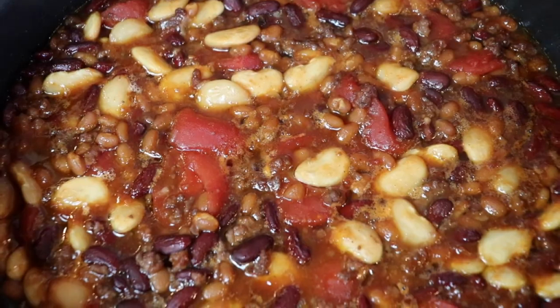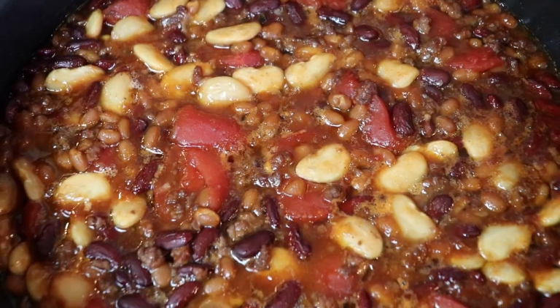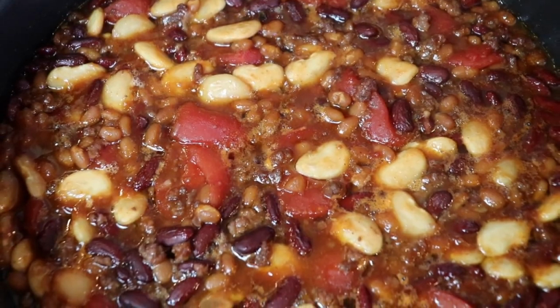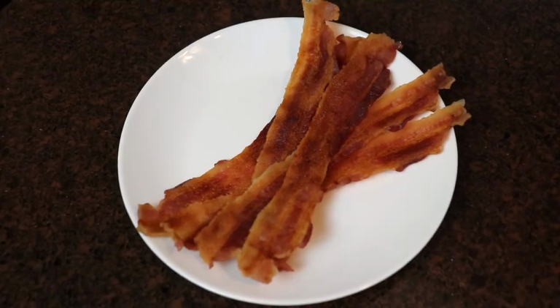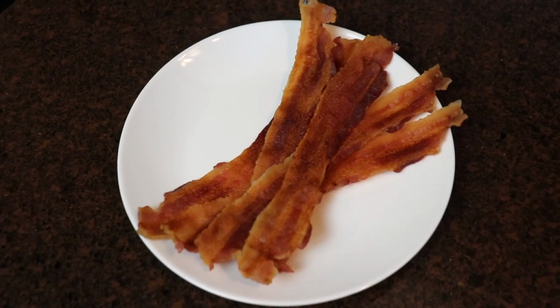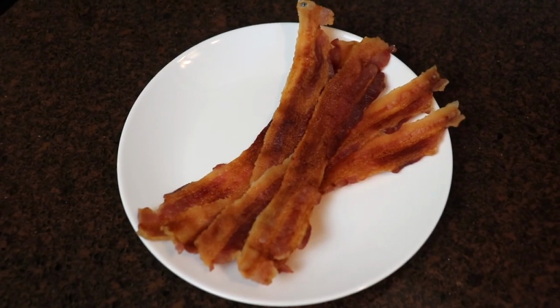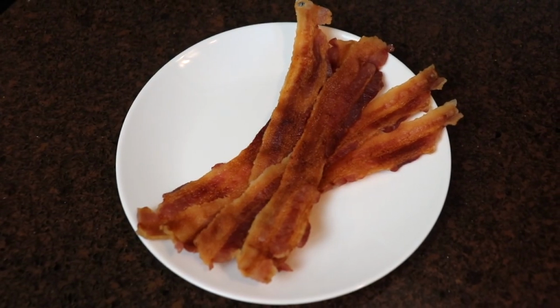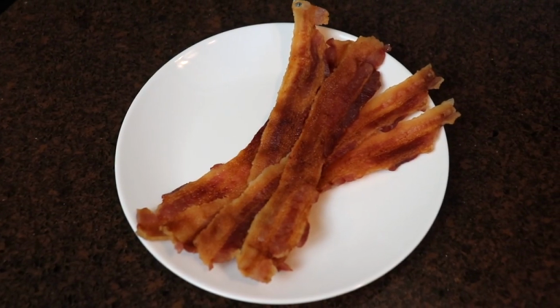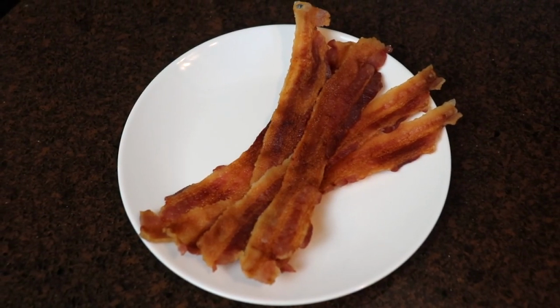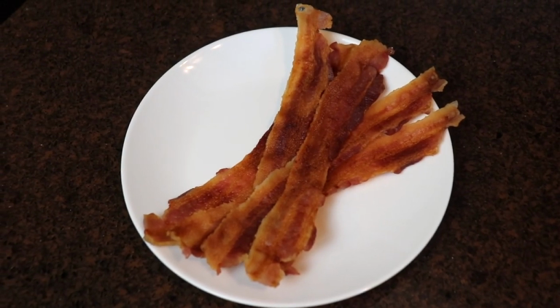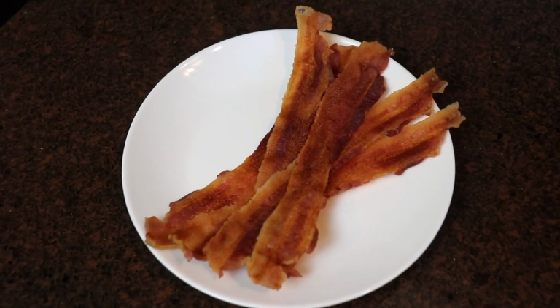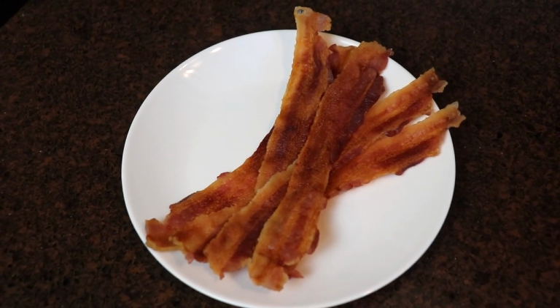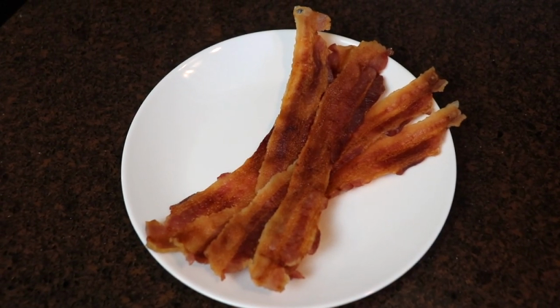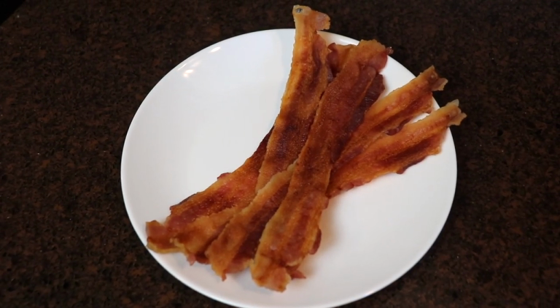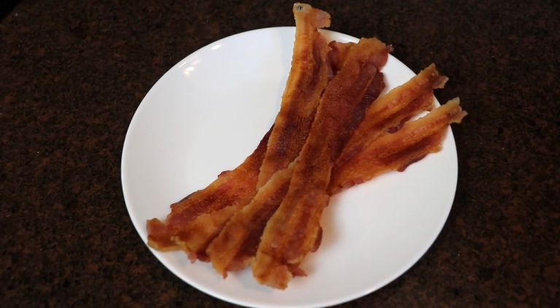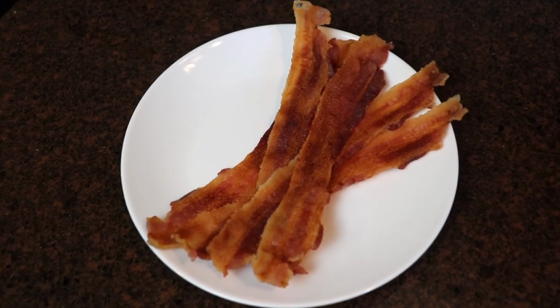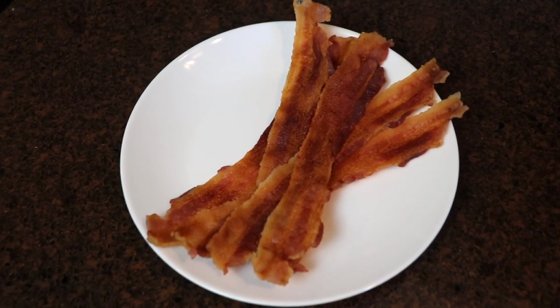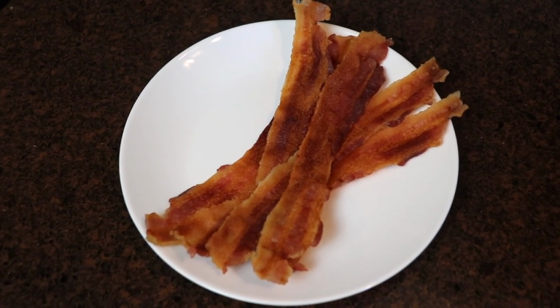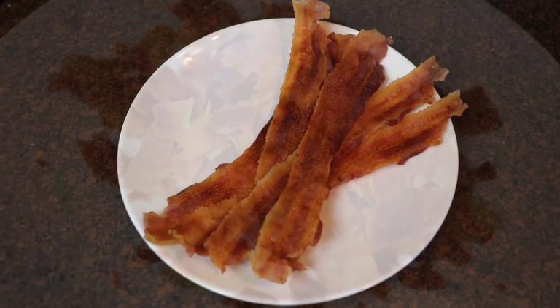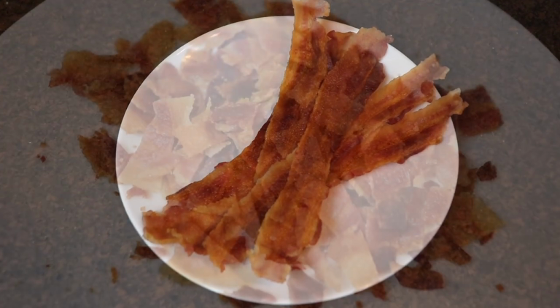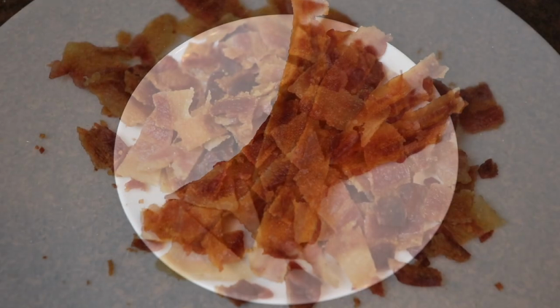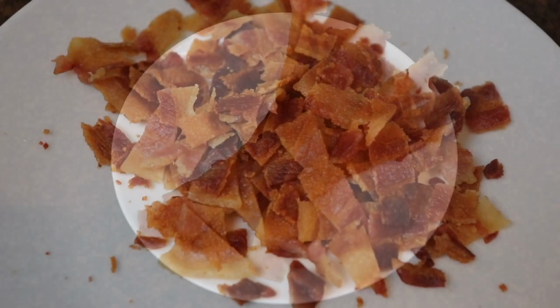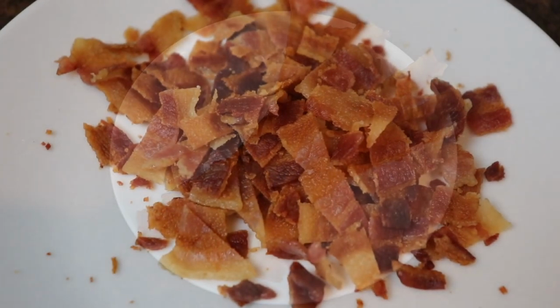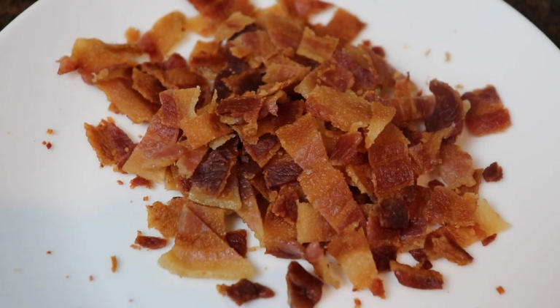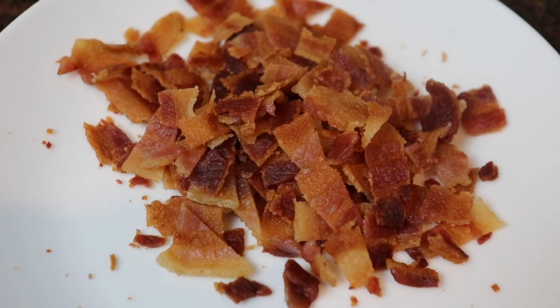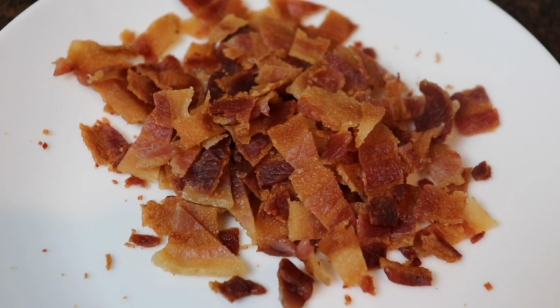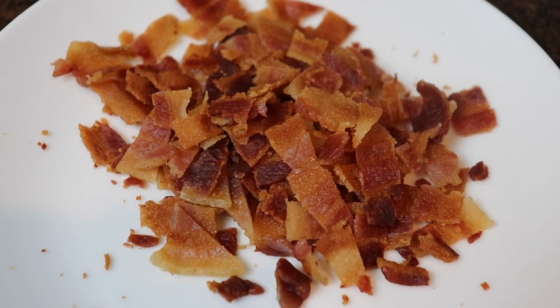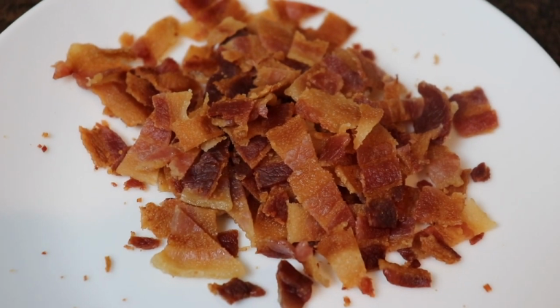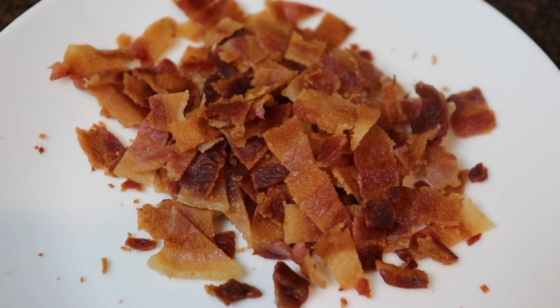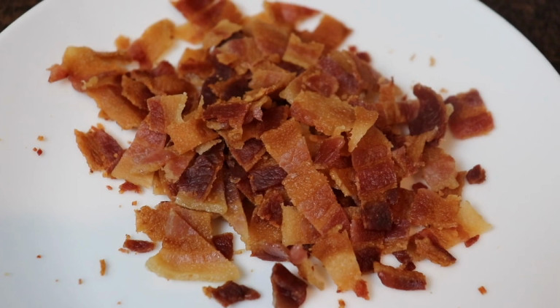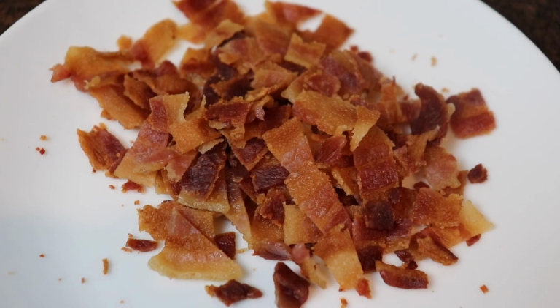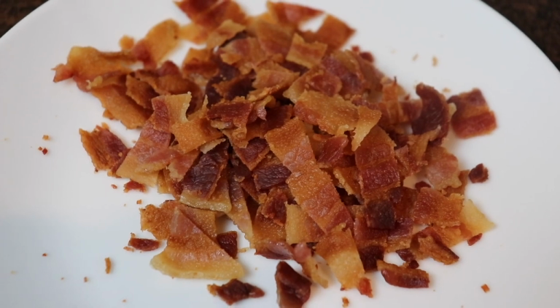As a finishing touch I did crisp up a few slices of bacon that I crumbled up and sprinkled over the top.